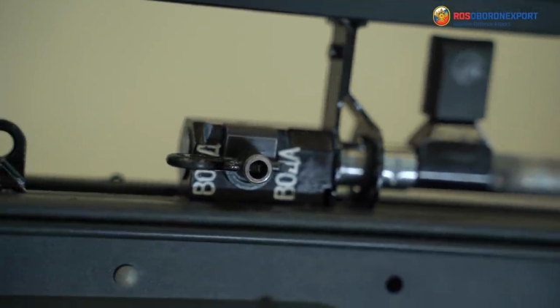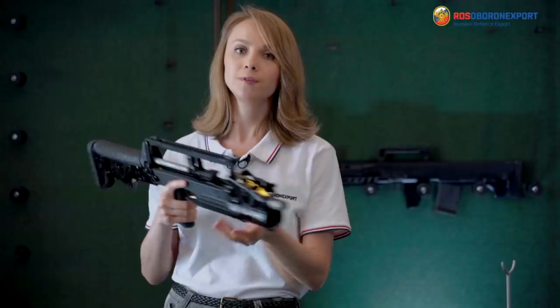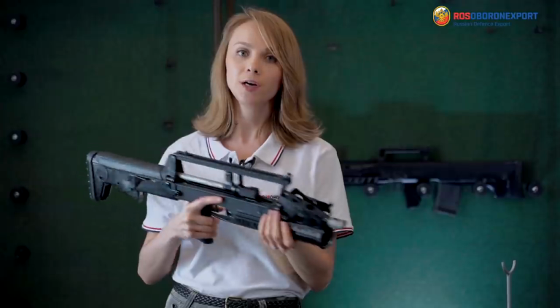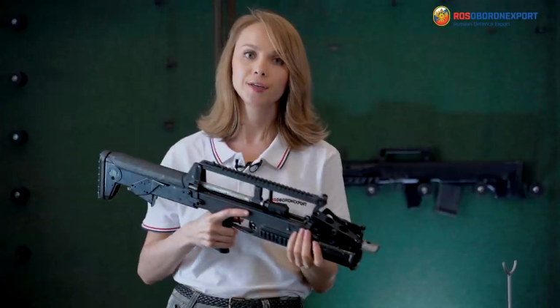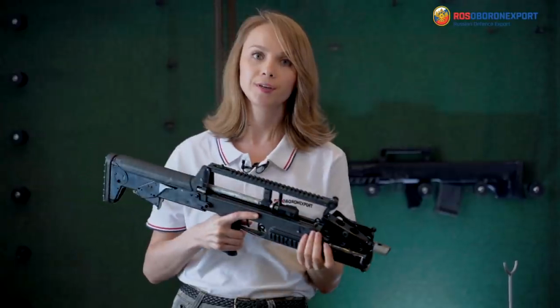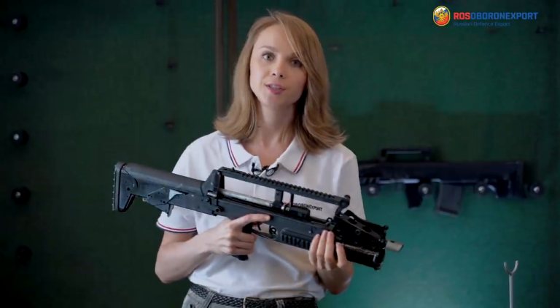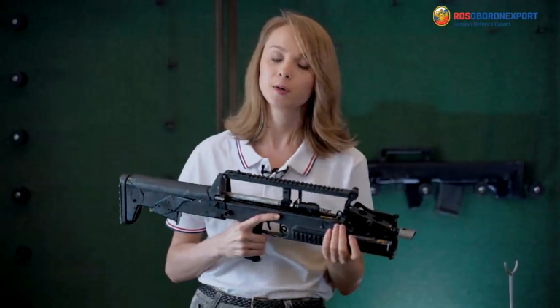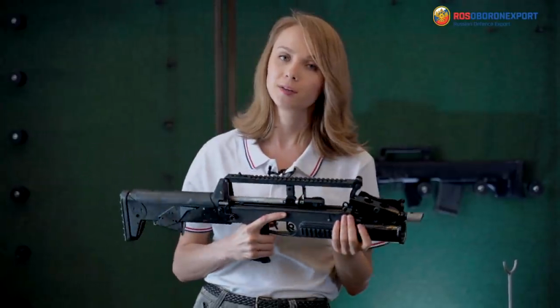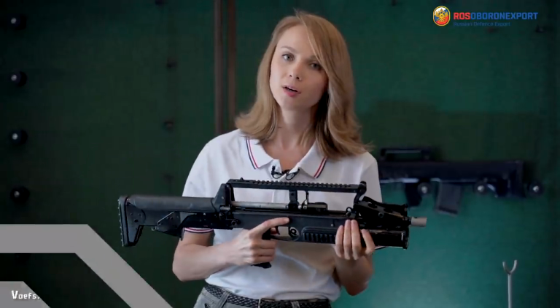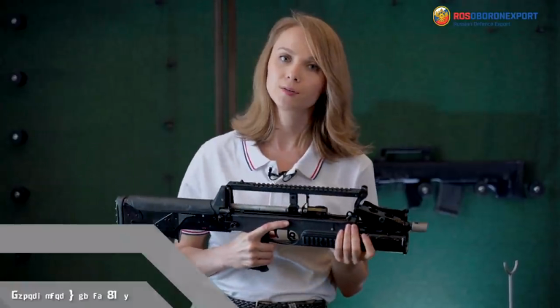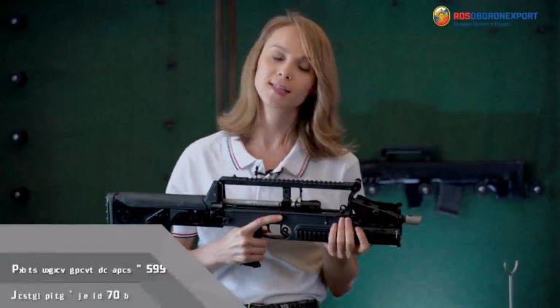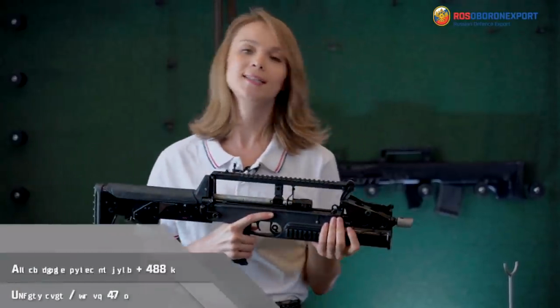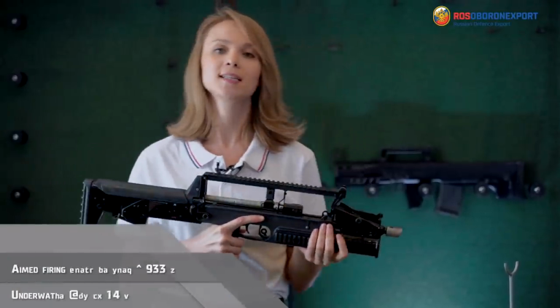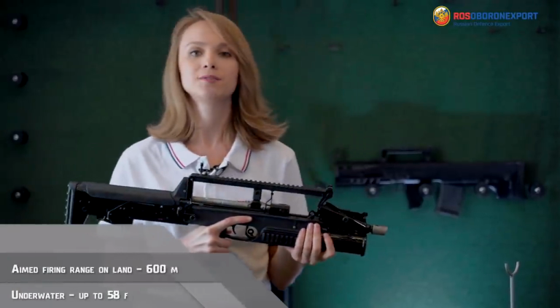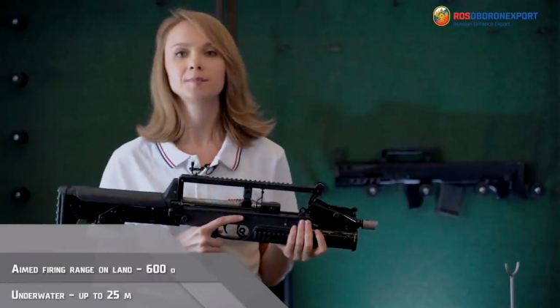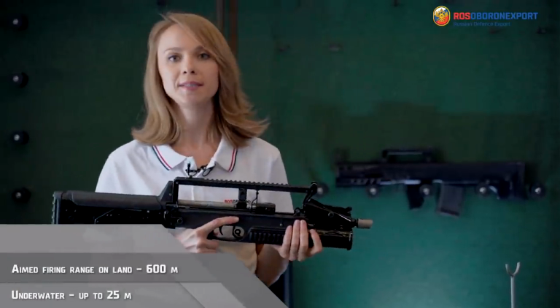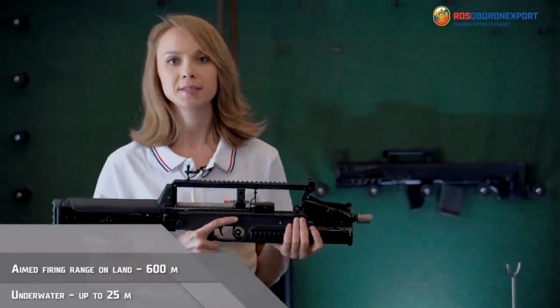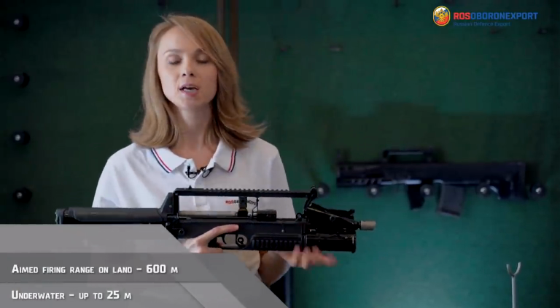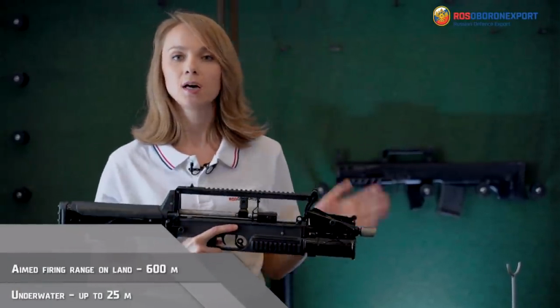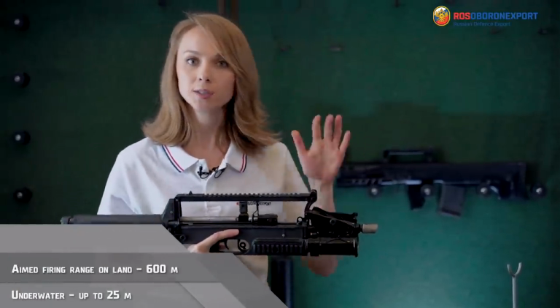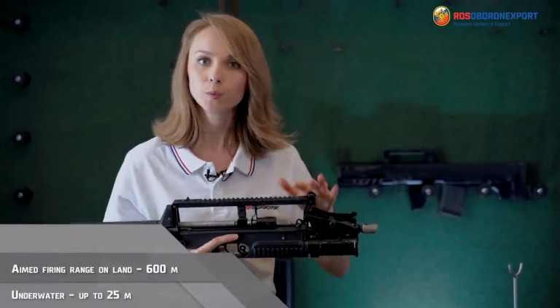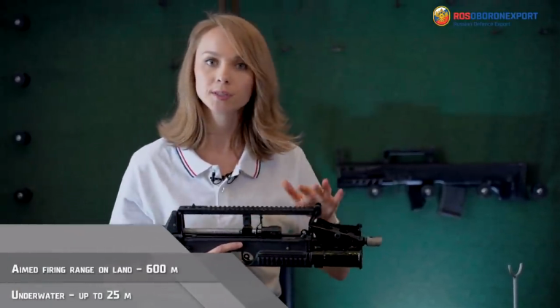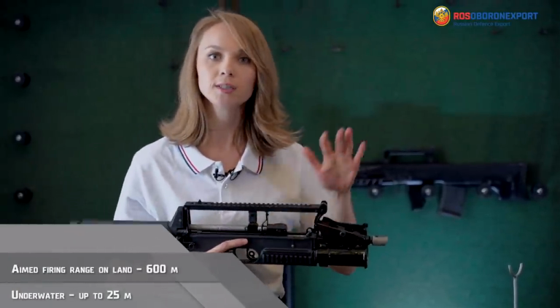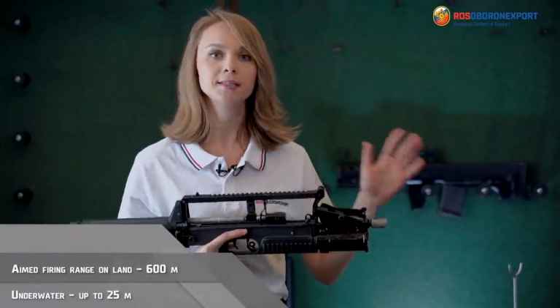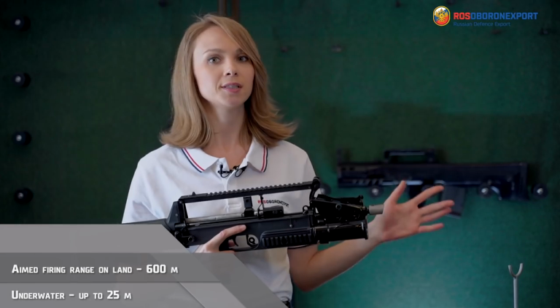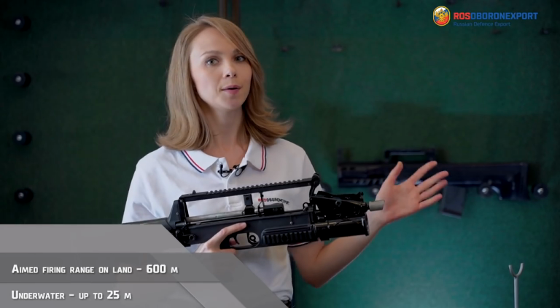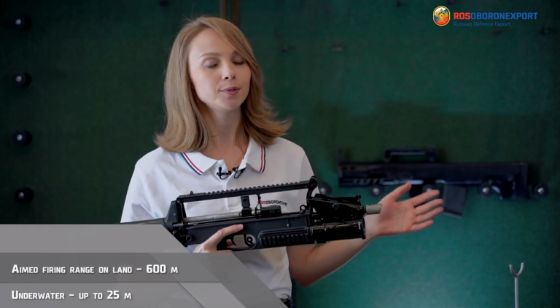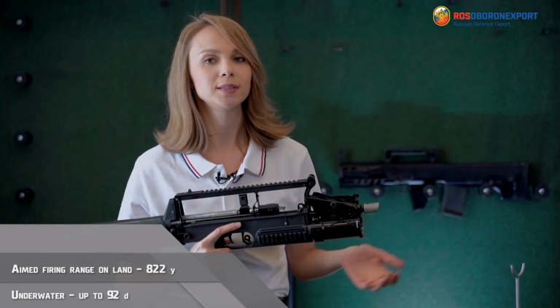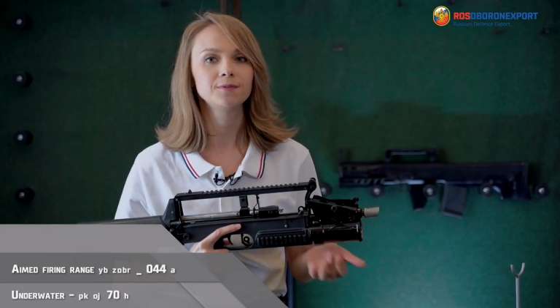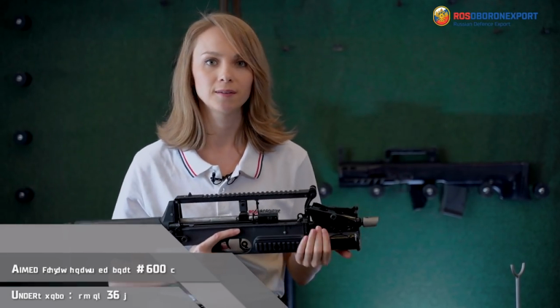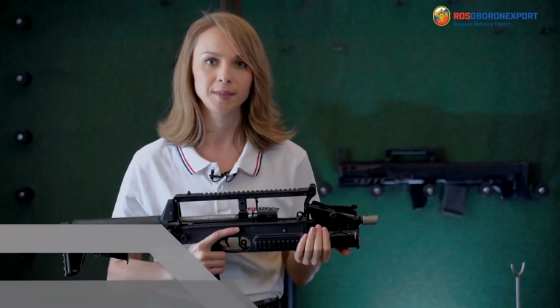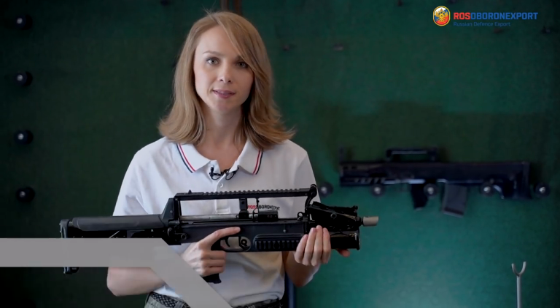Aimed firing range above the ground is 600 meters. Underwater, it is up to 25 meters.